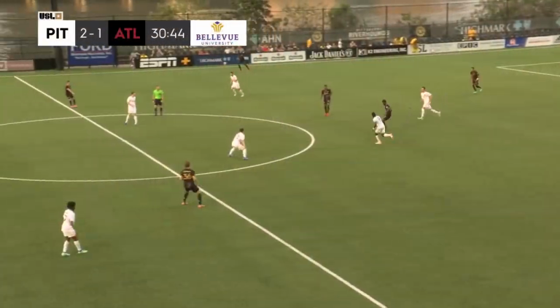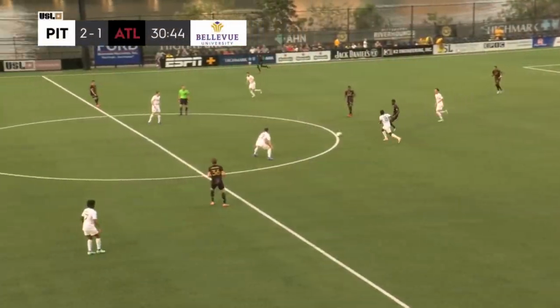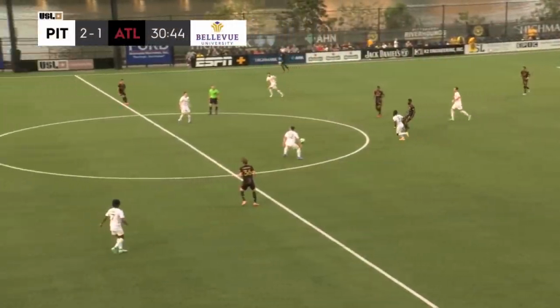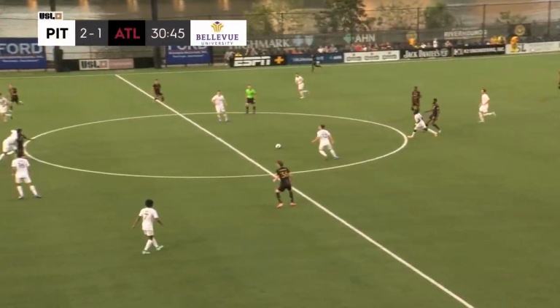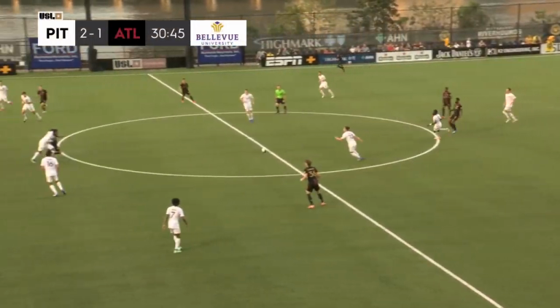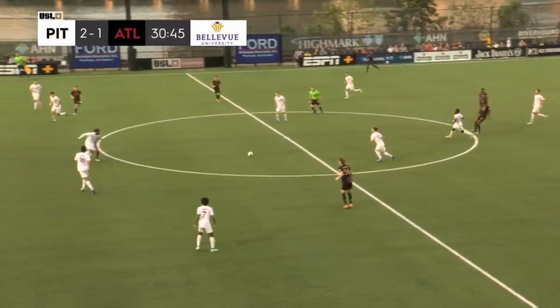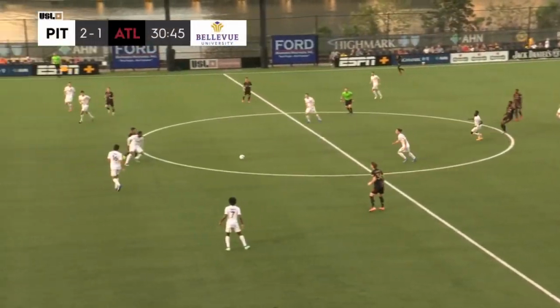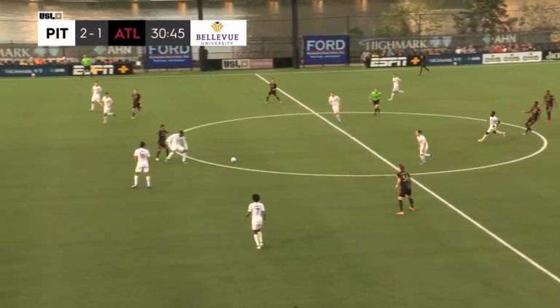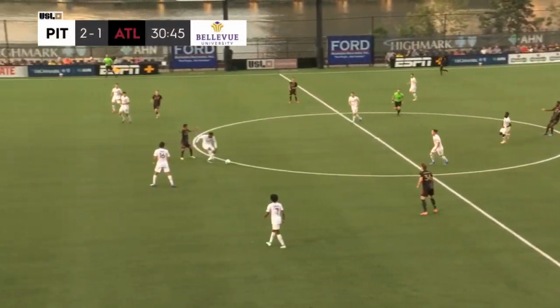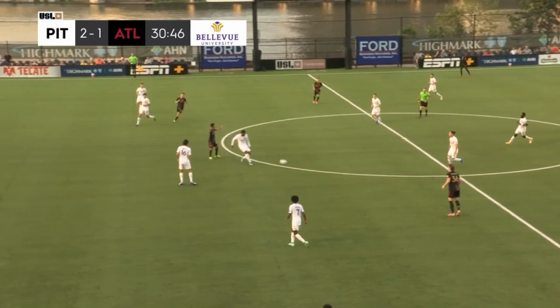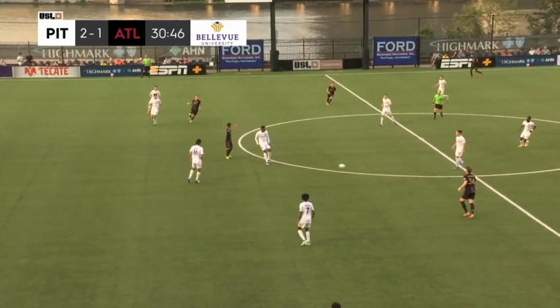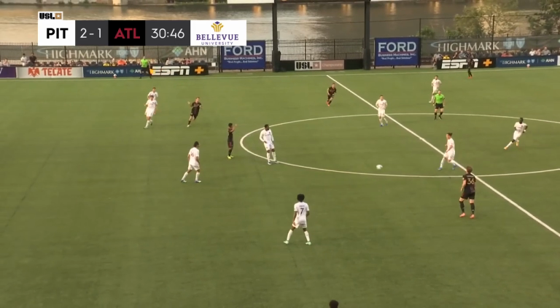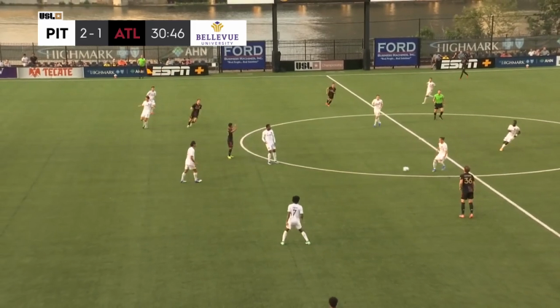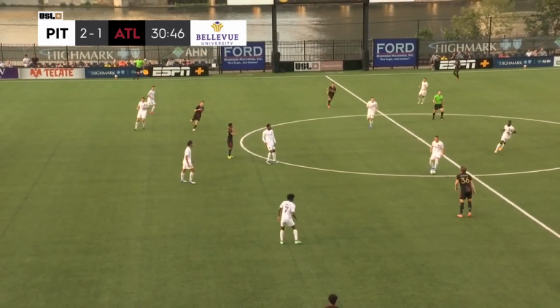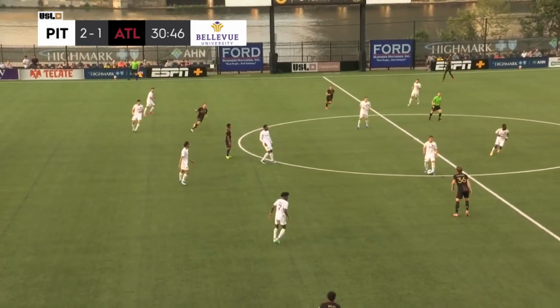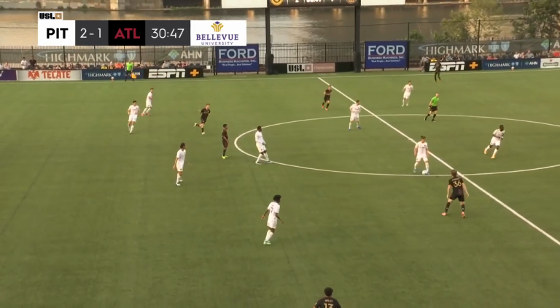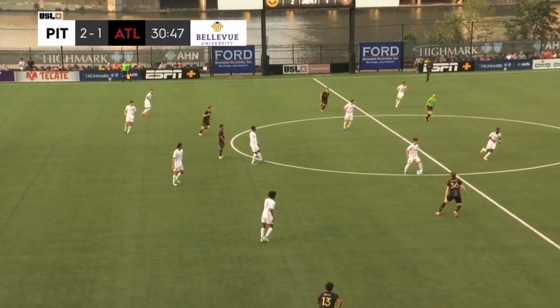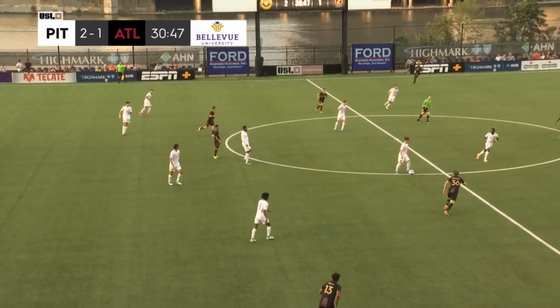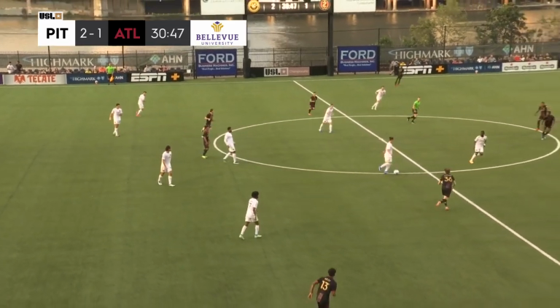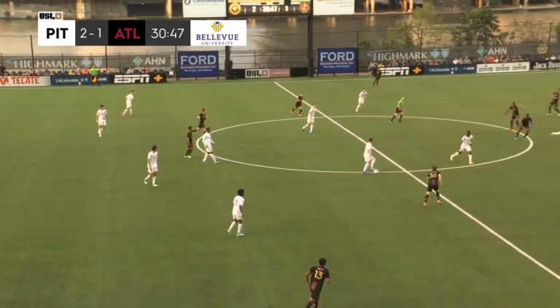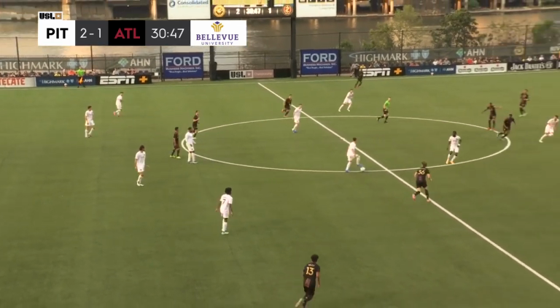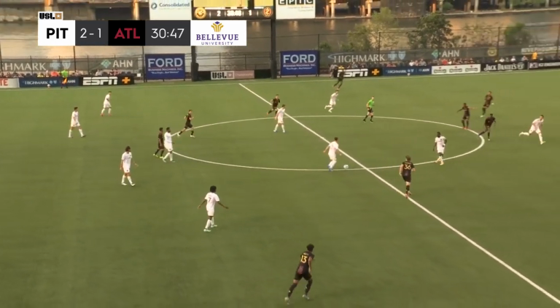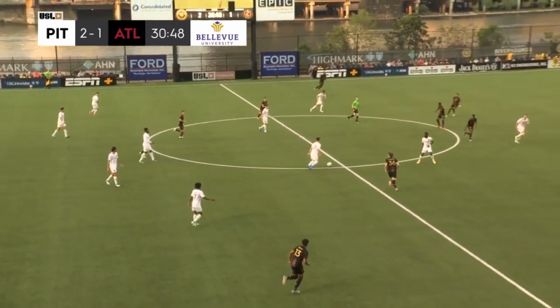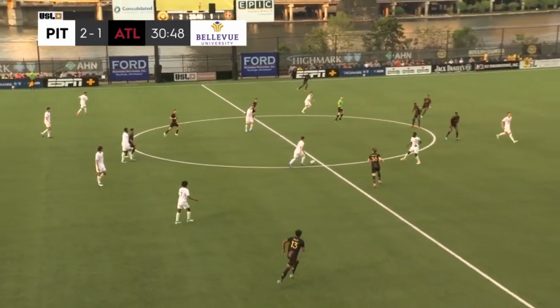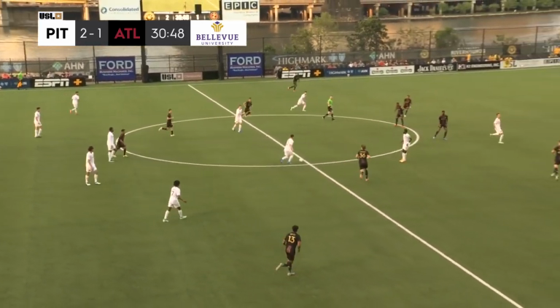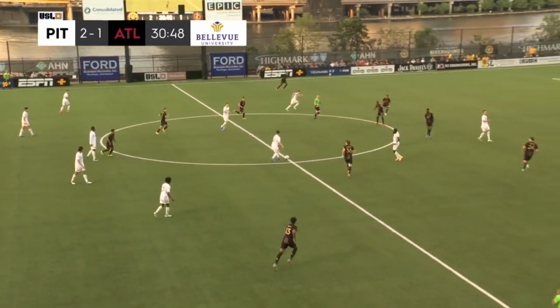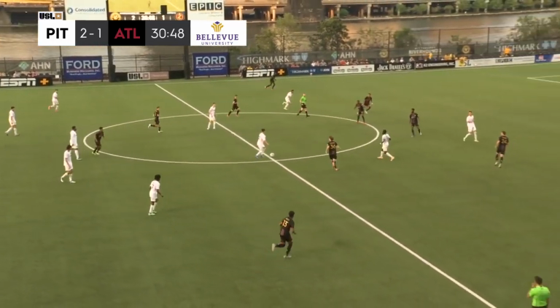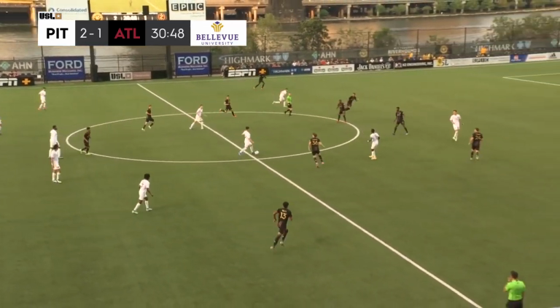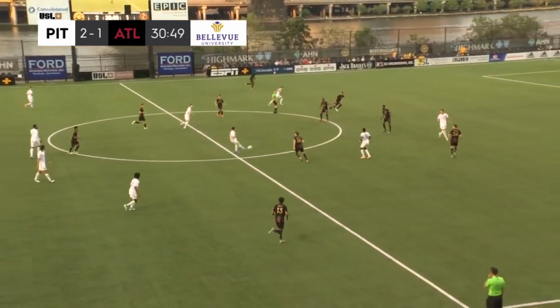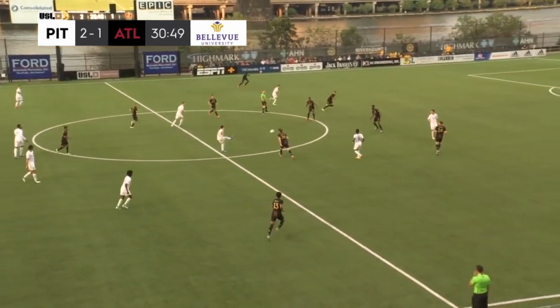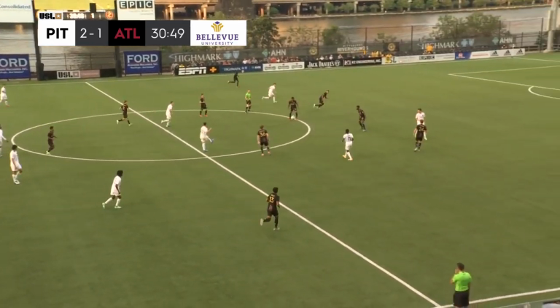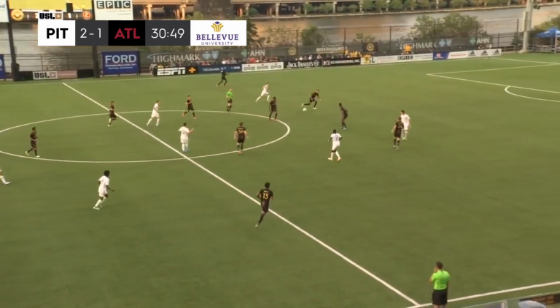Pittsburgh has two goals. They also had a penalty save. They had a header off the bar.